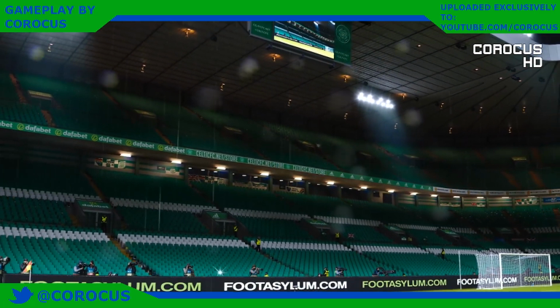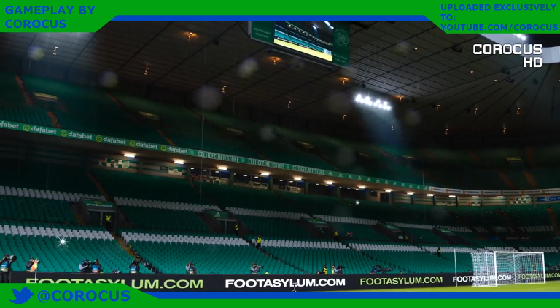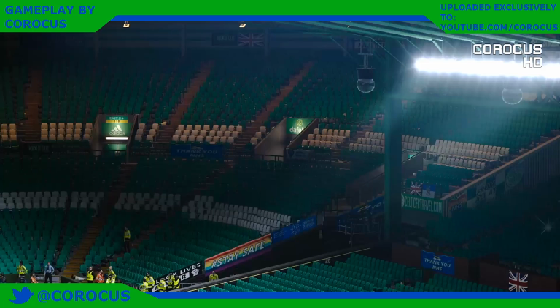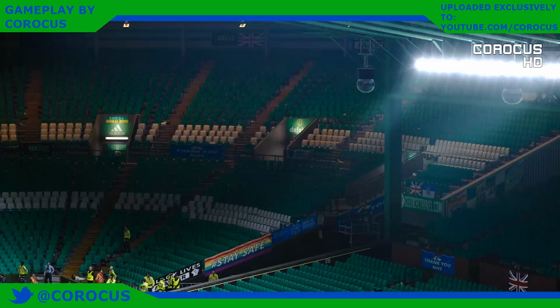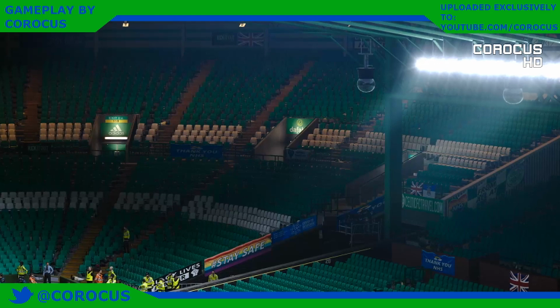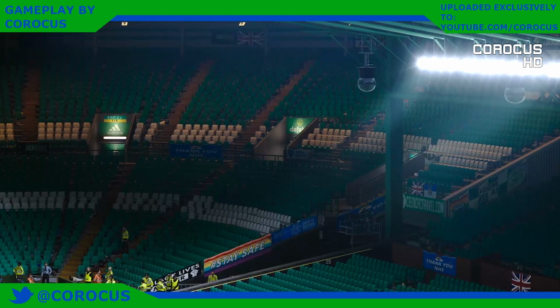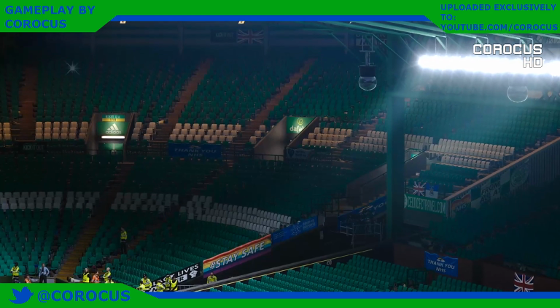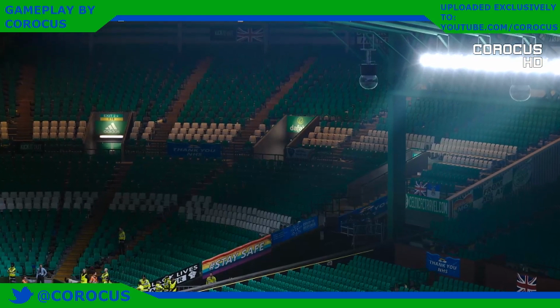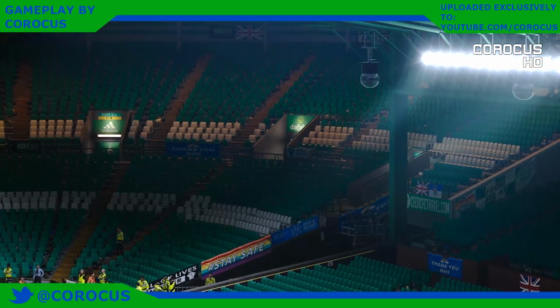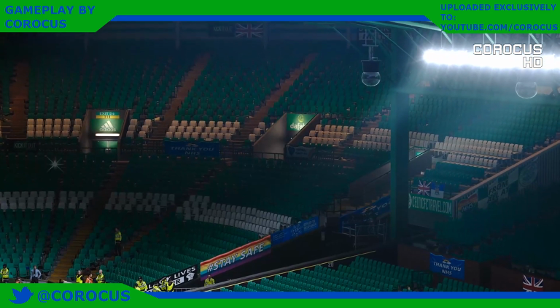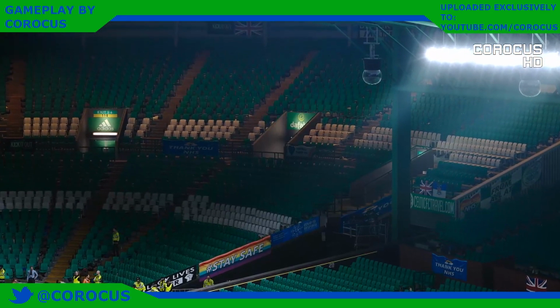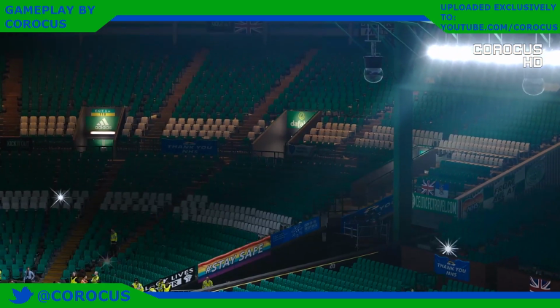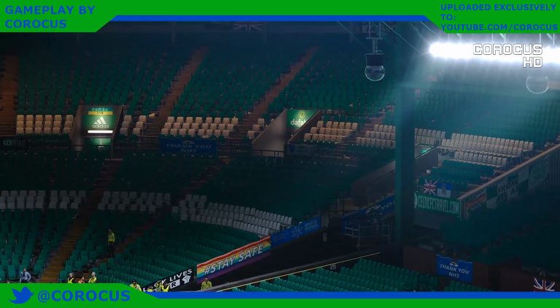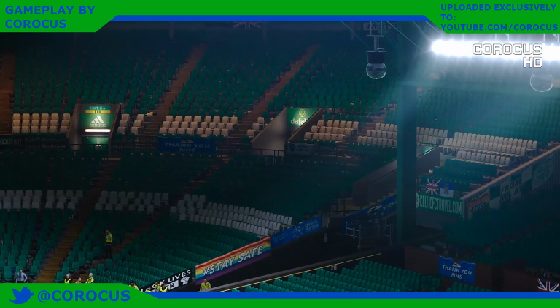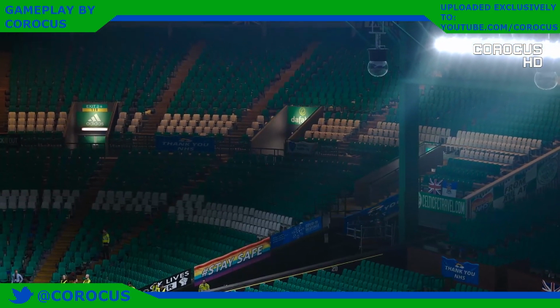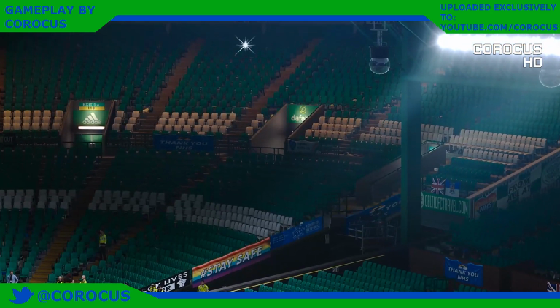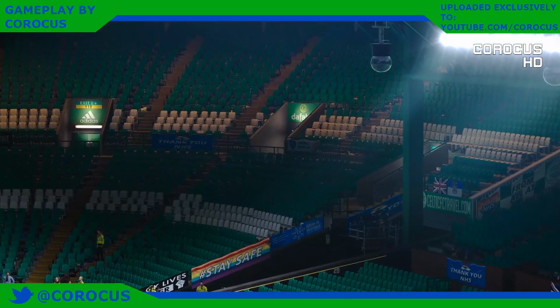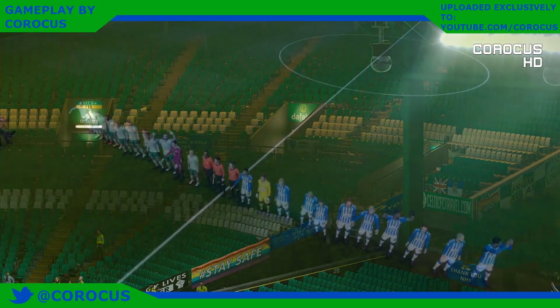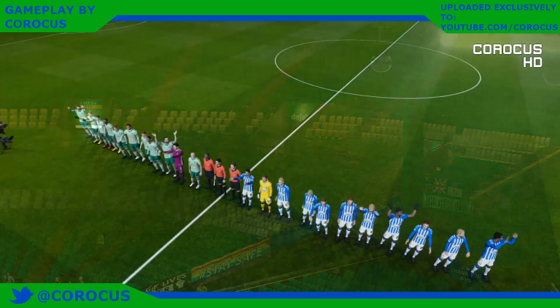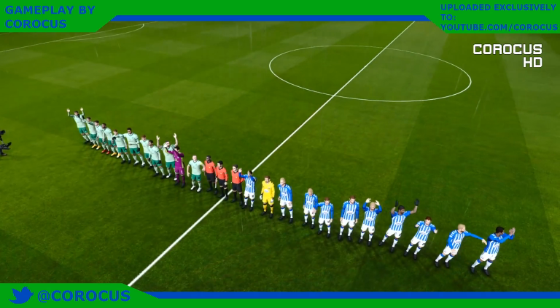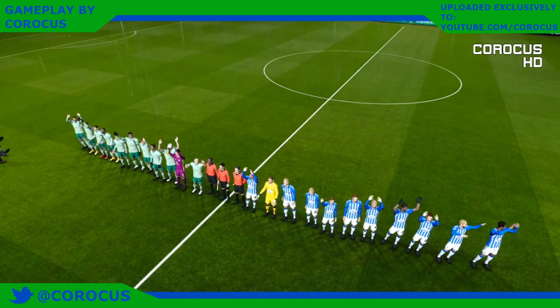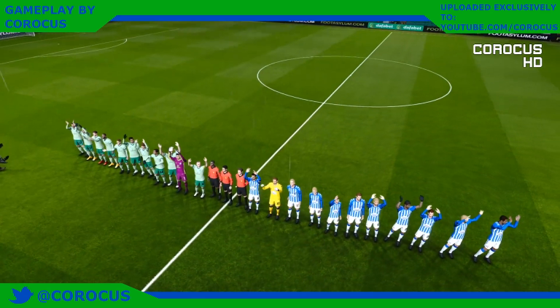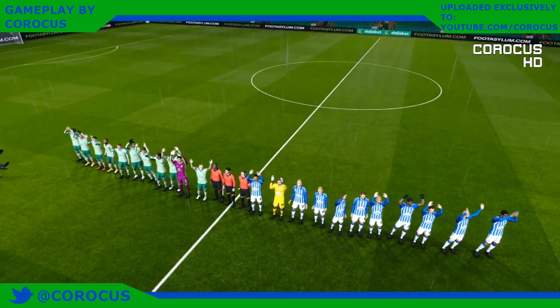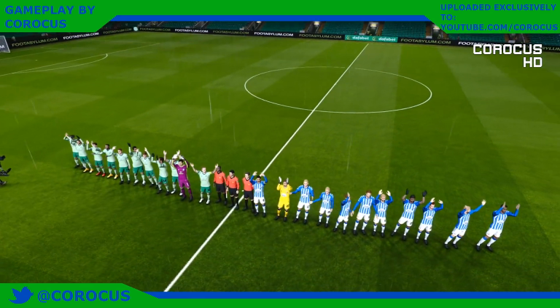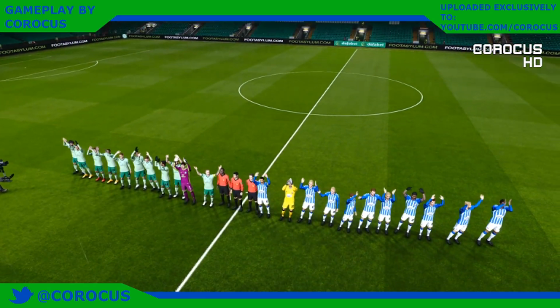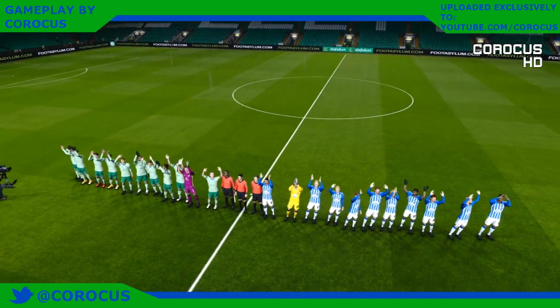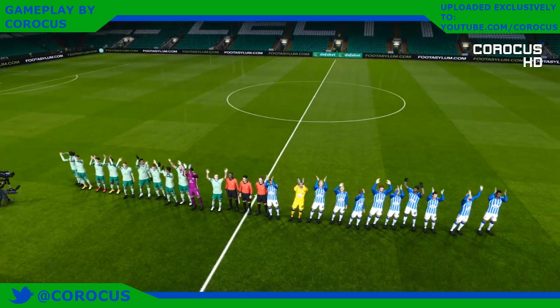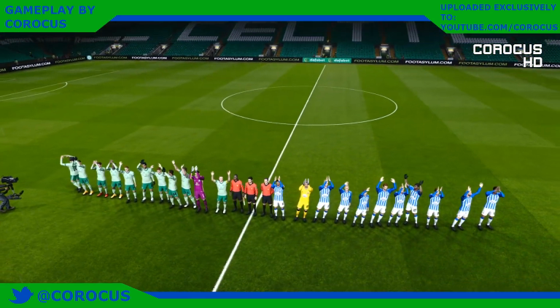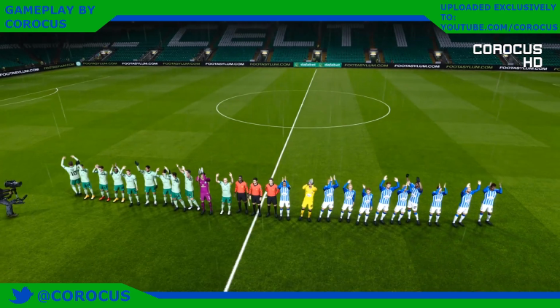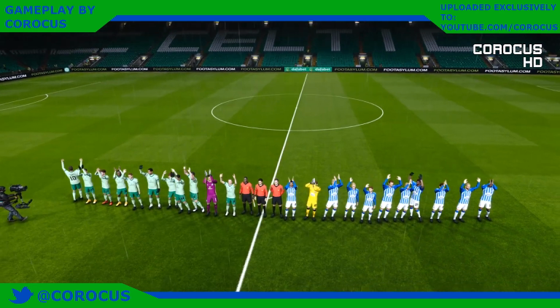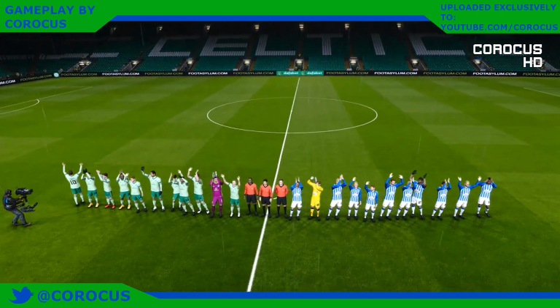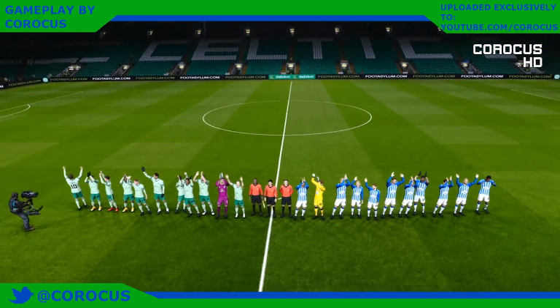Celtic Park doing what Celtic Park does. These Celtic fans really are out on their own.